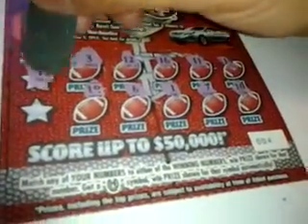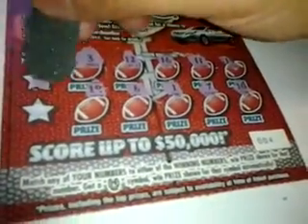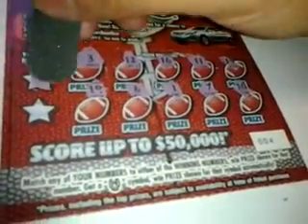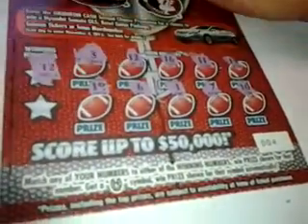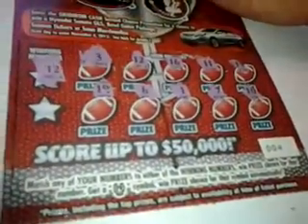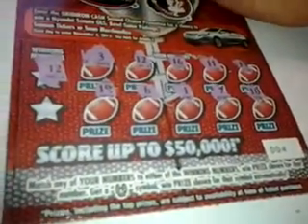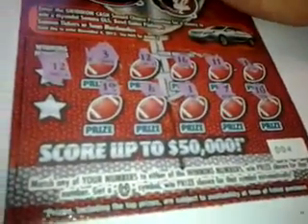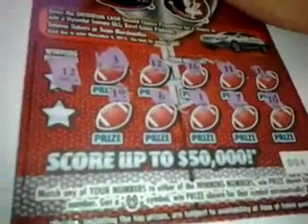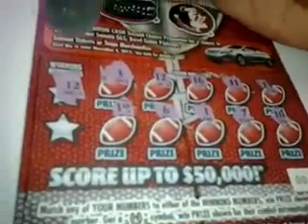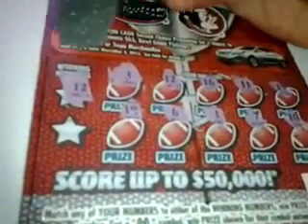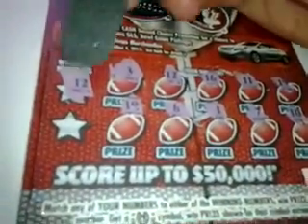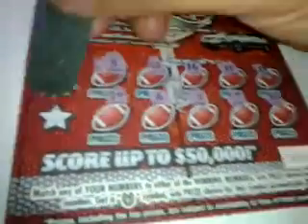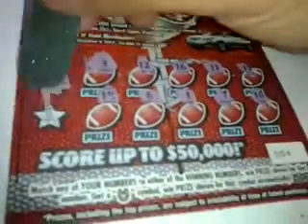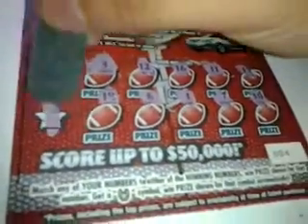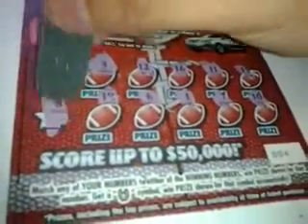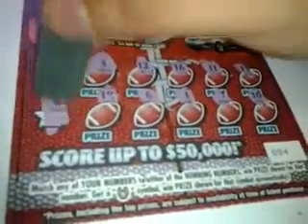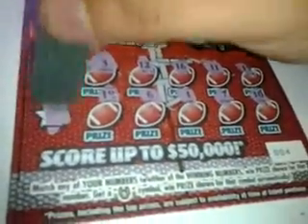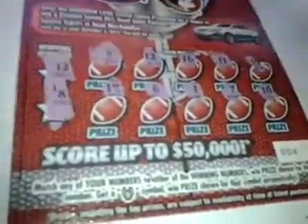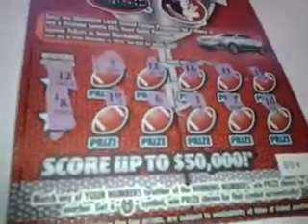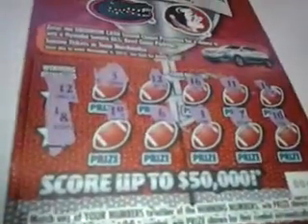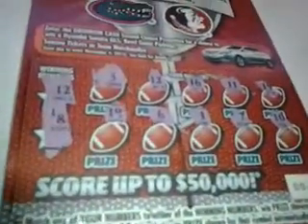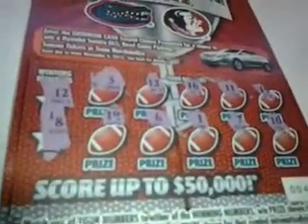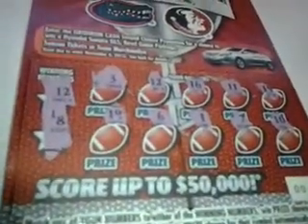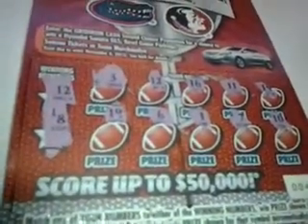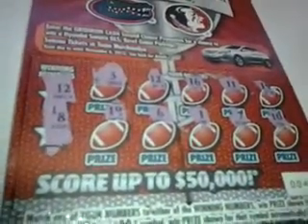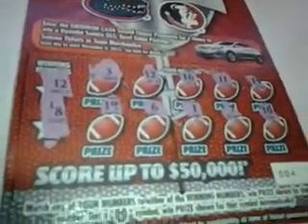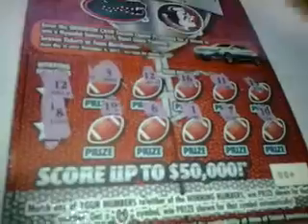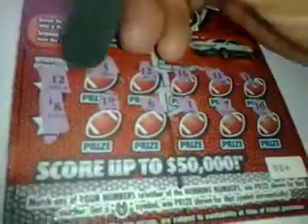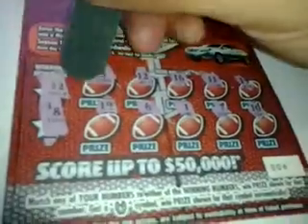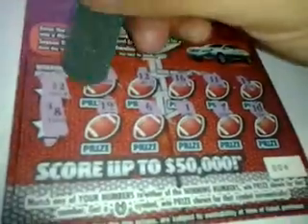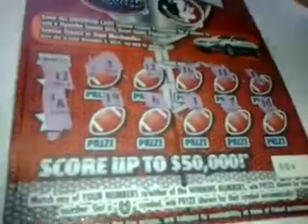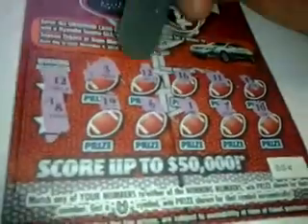Winning number 12. Like I told you, there it is — $12 with the T there.